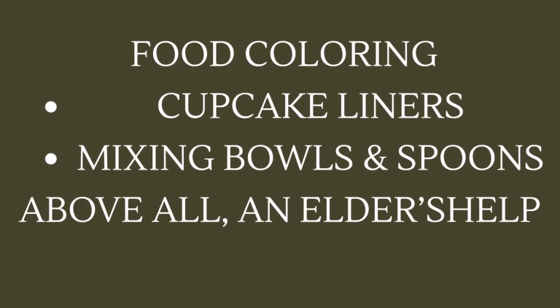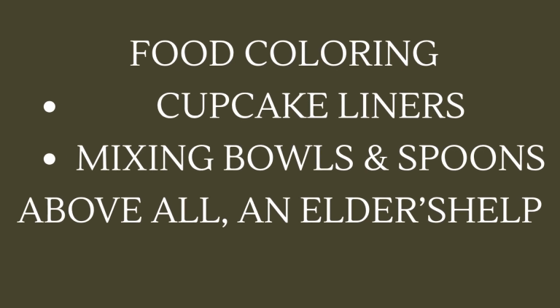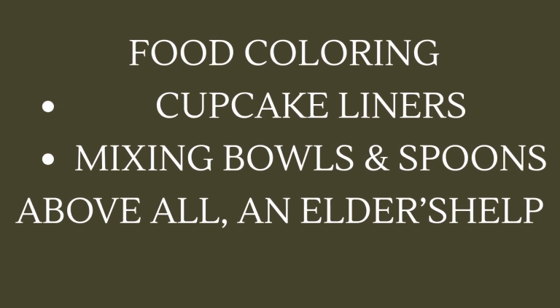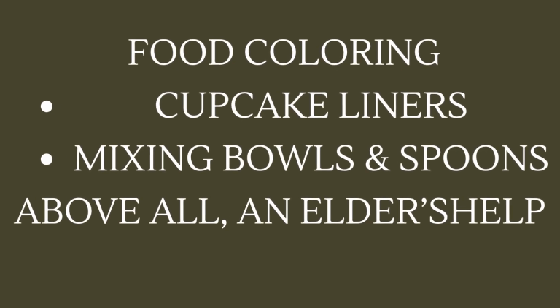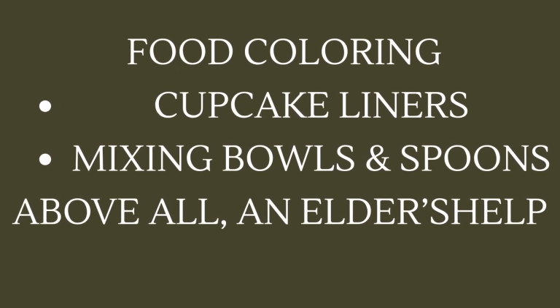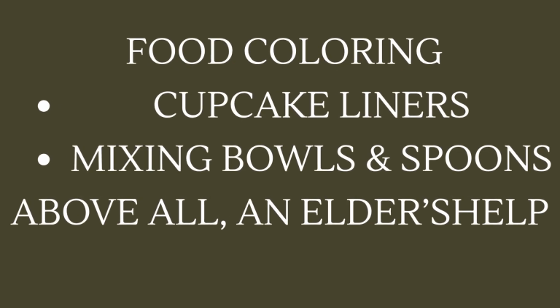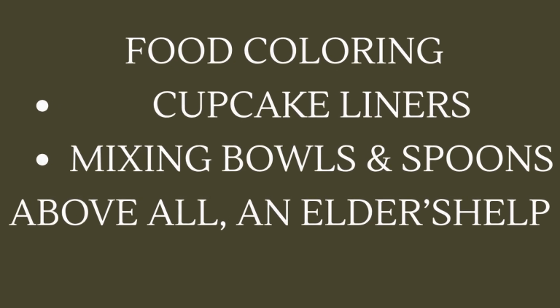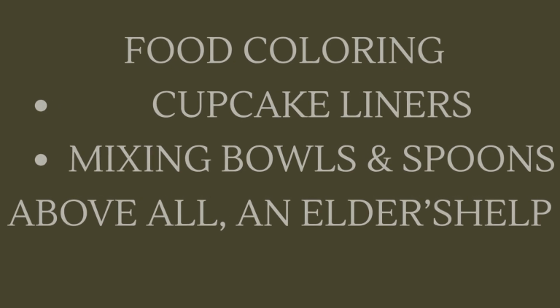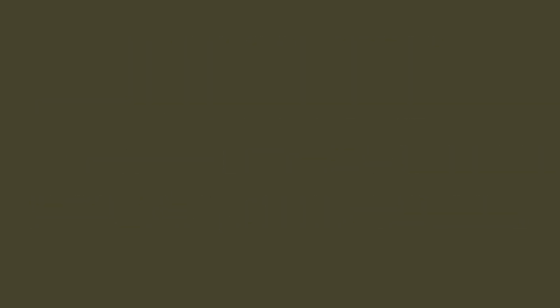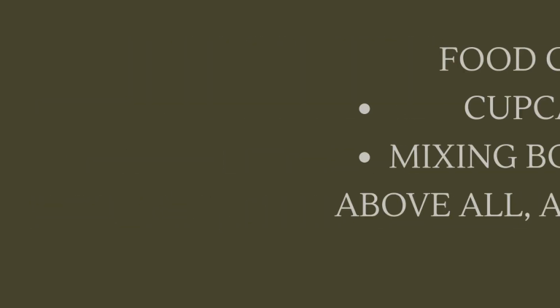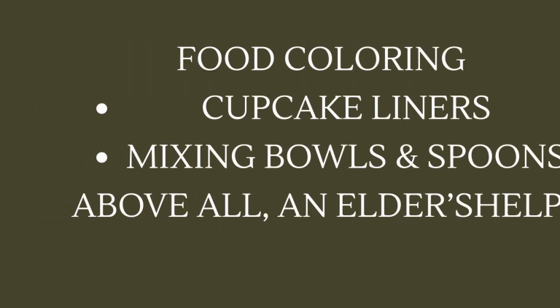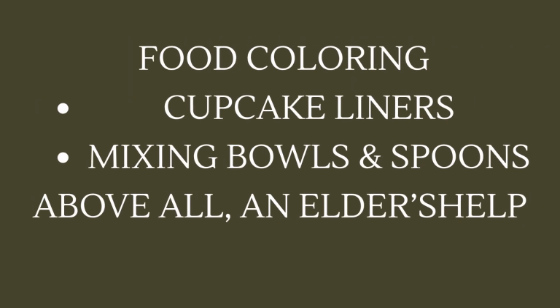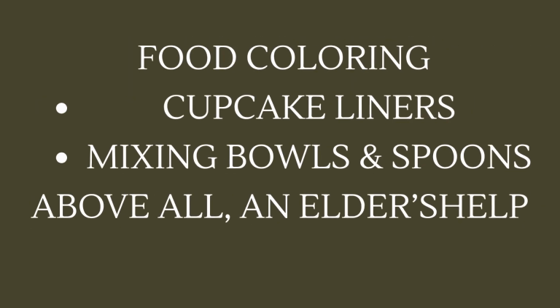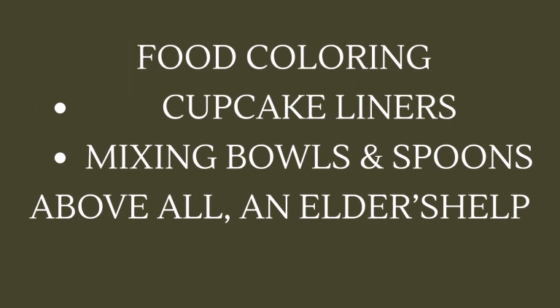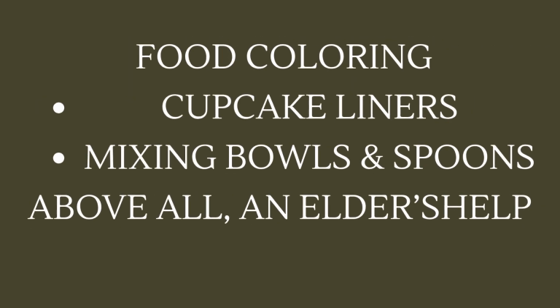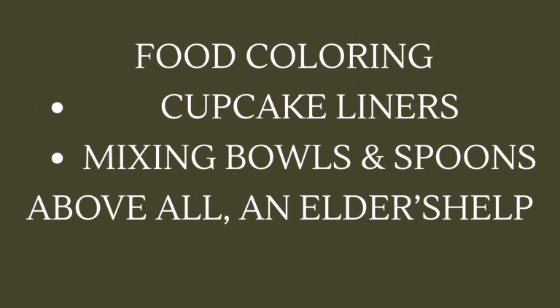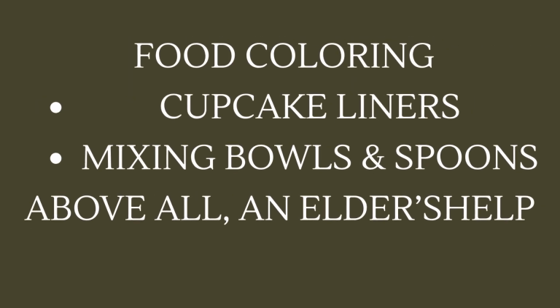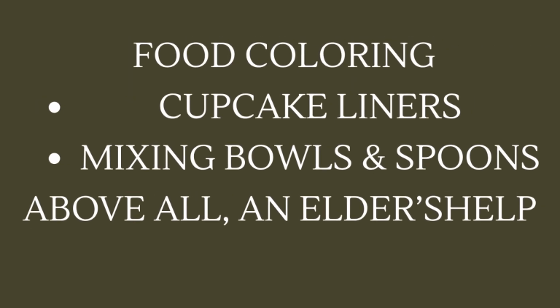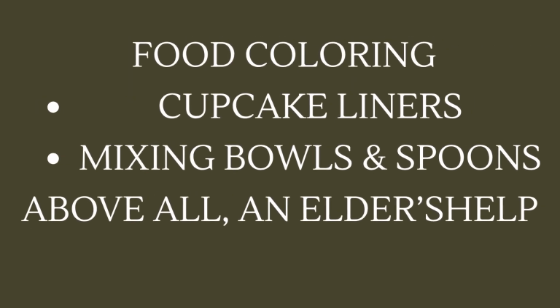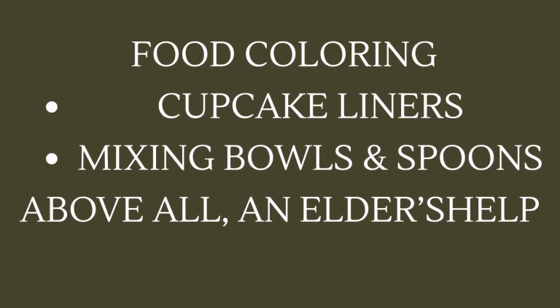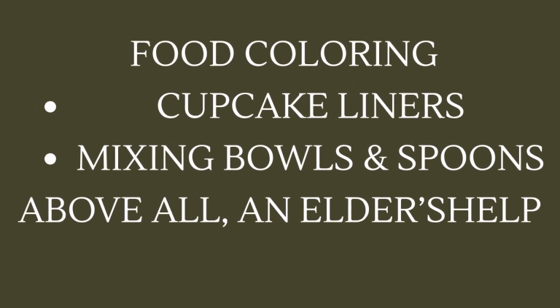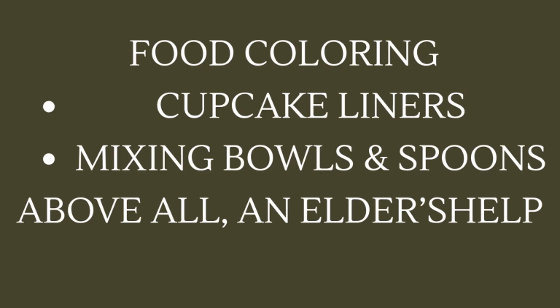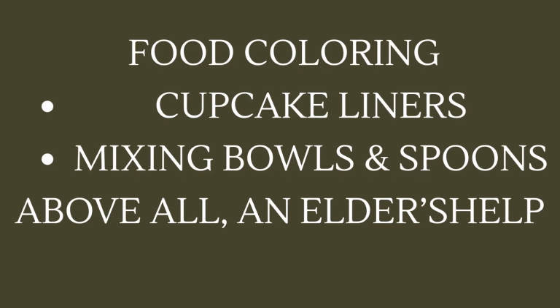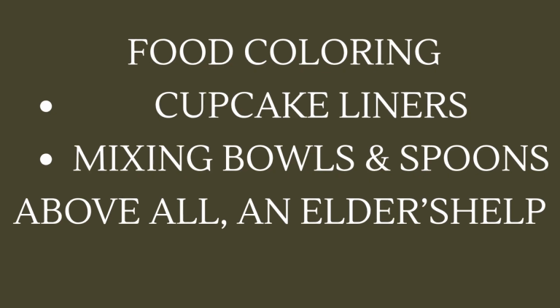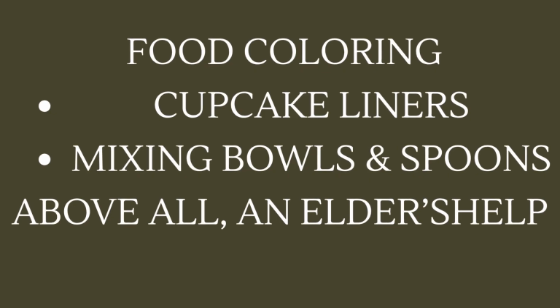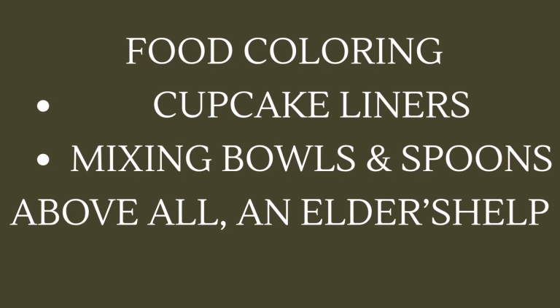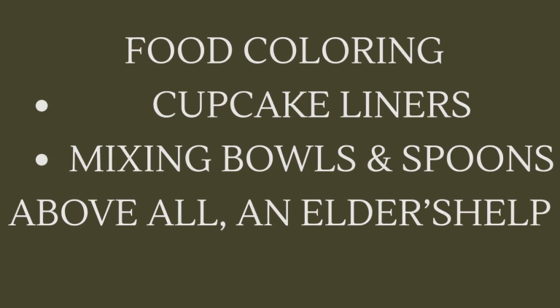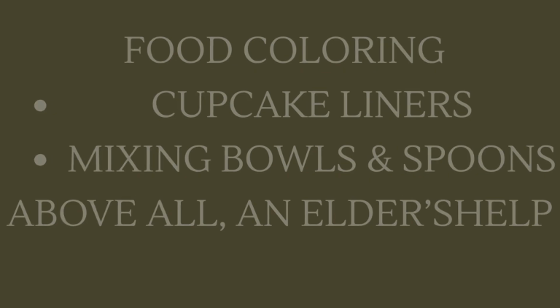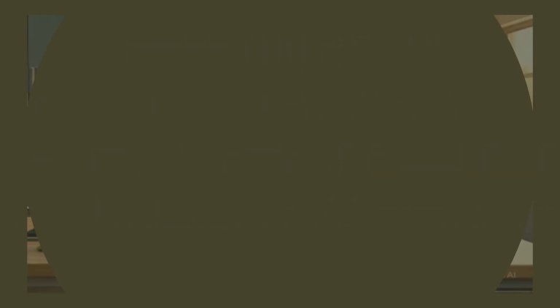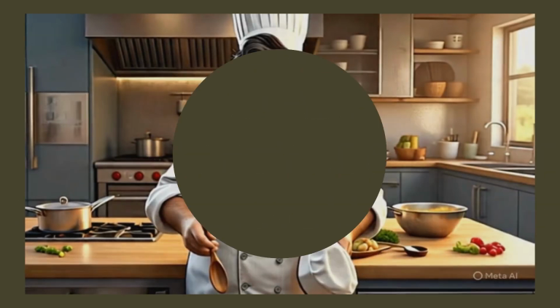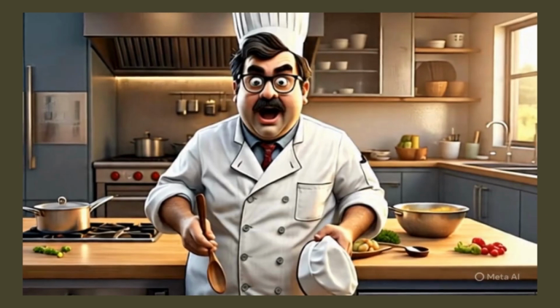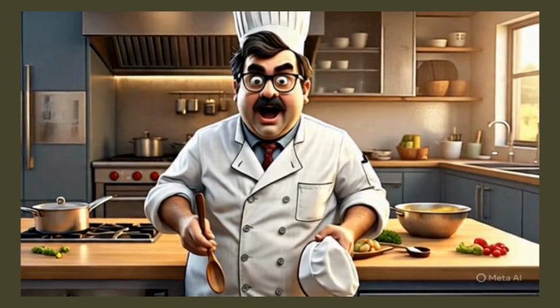Don't forget — safety first! Wash your hands, wear your apron and hat, and get a grown-up to help you.